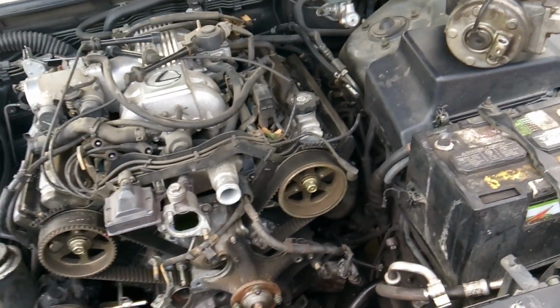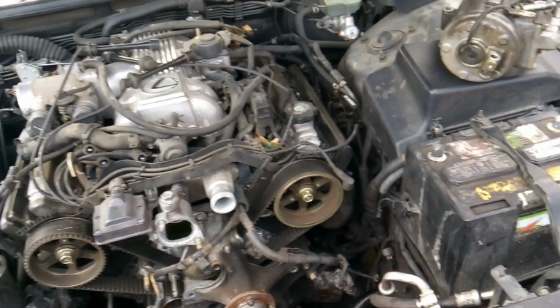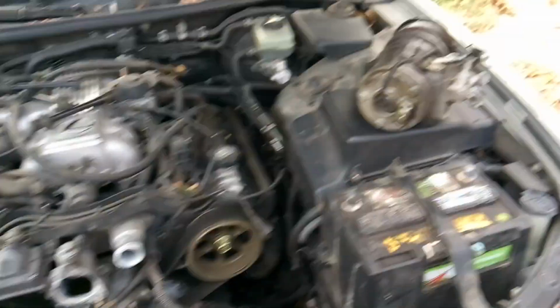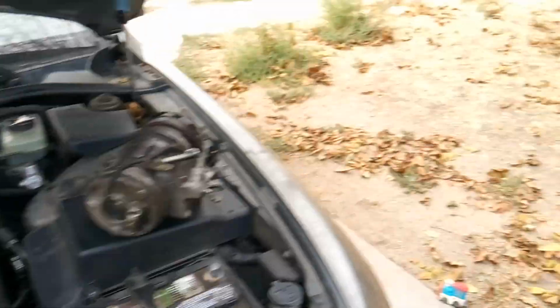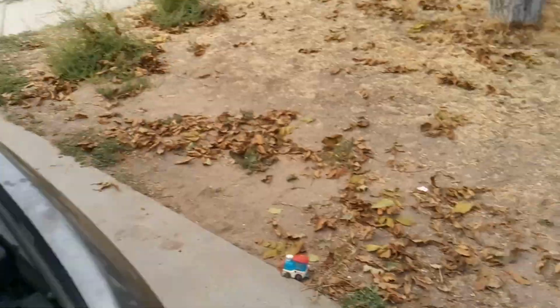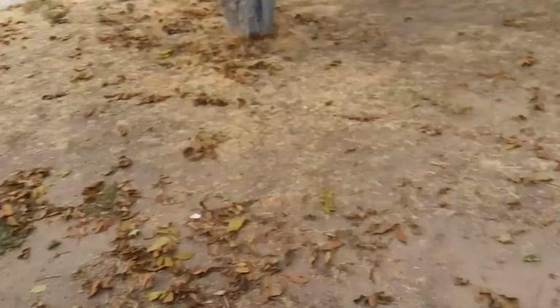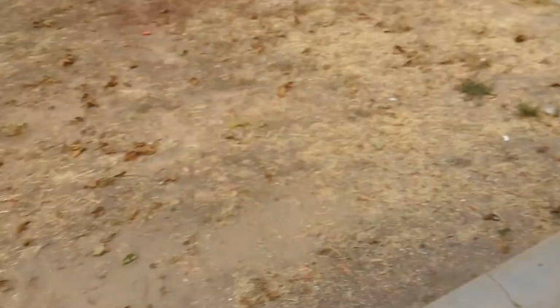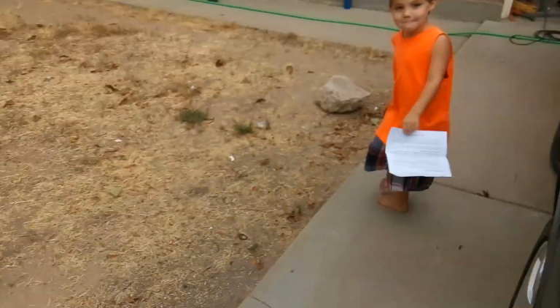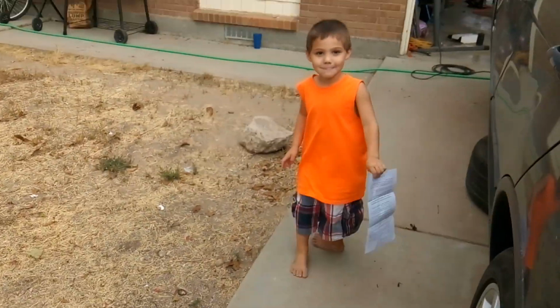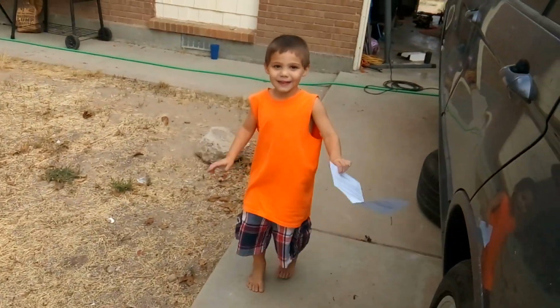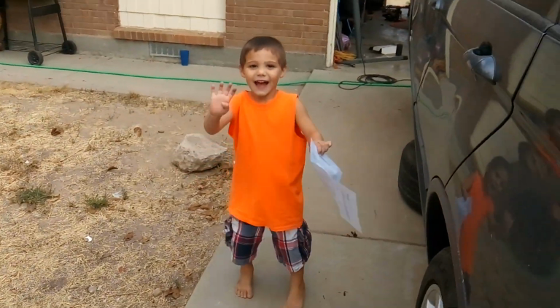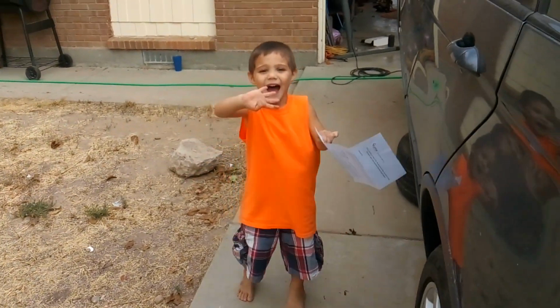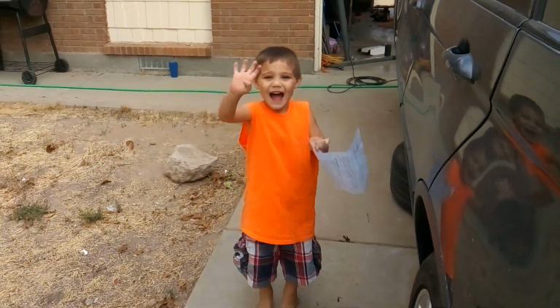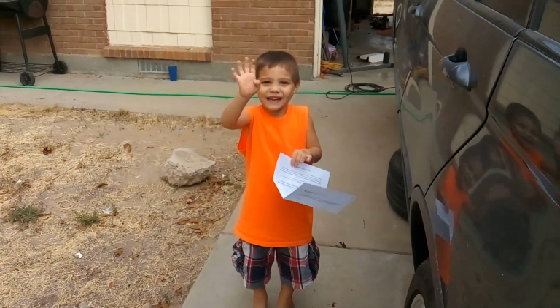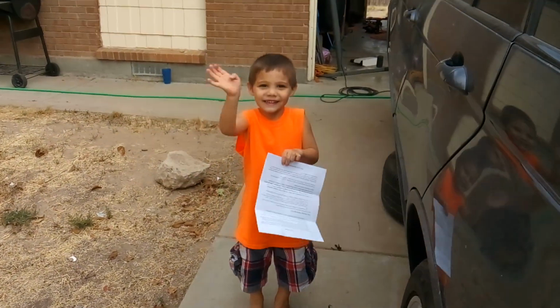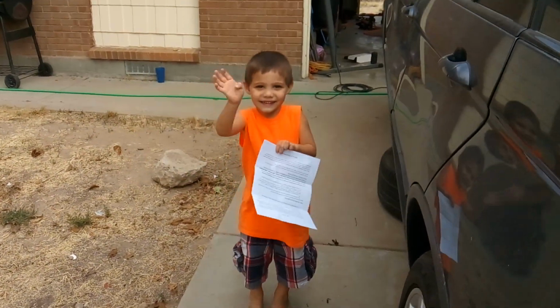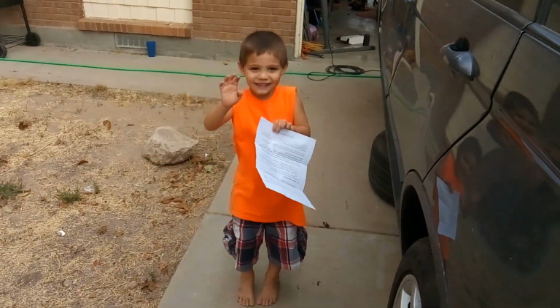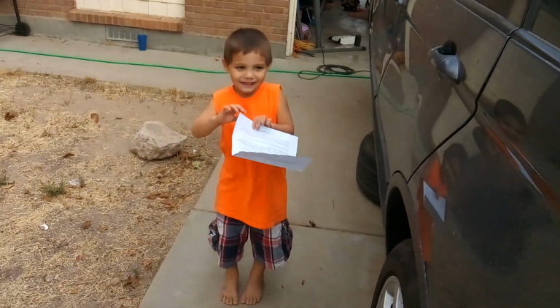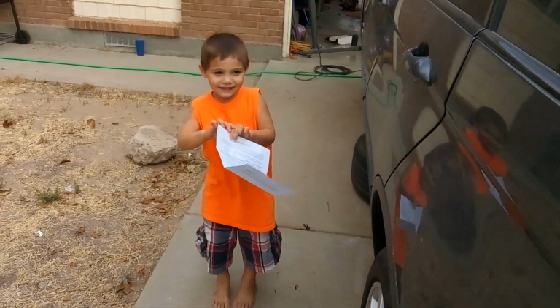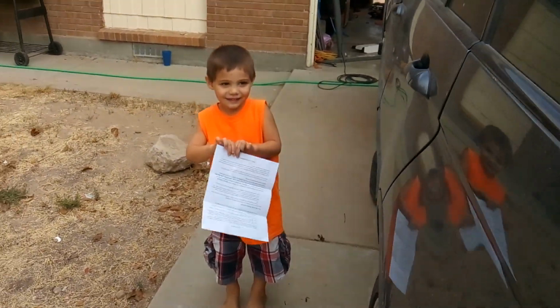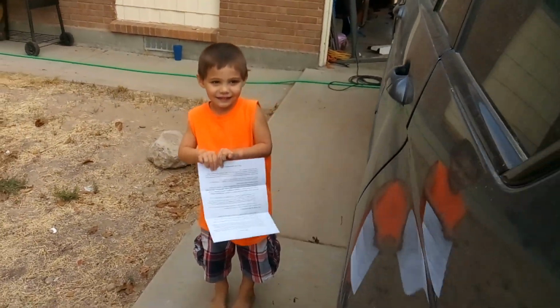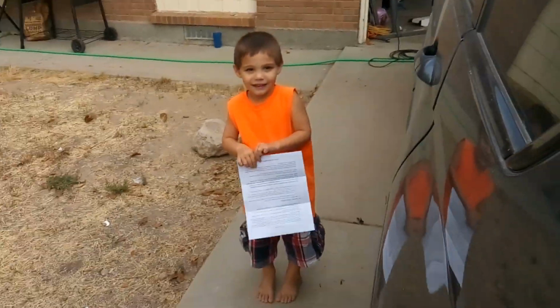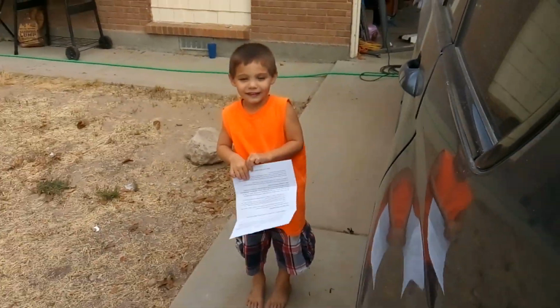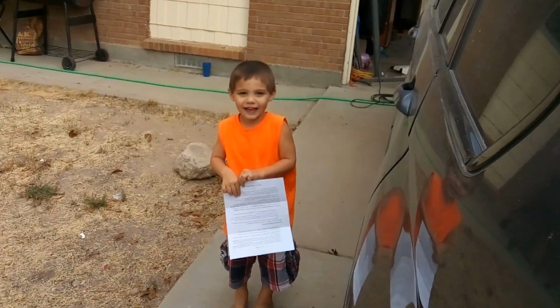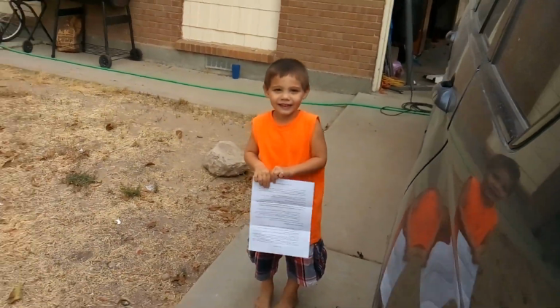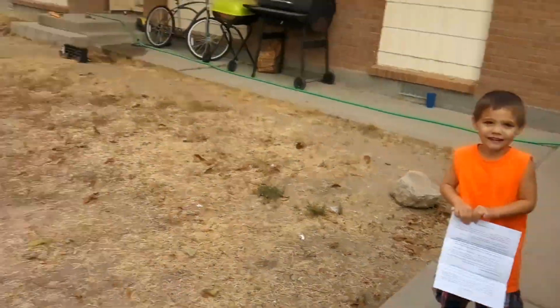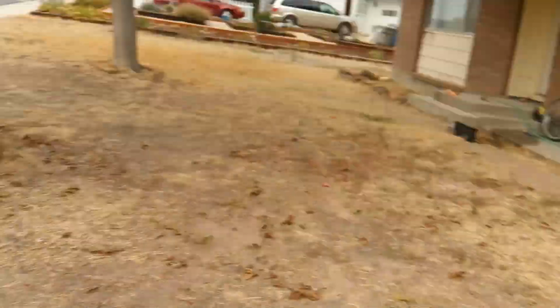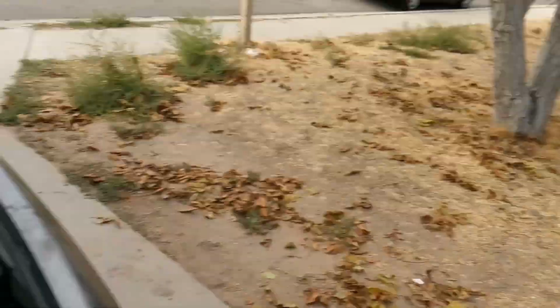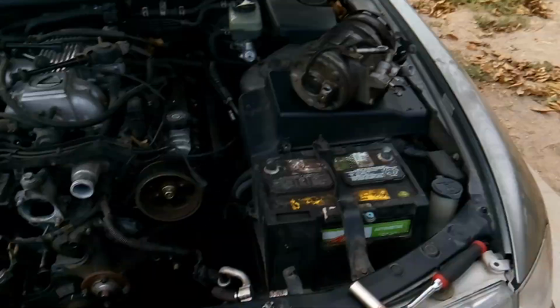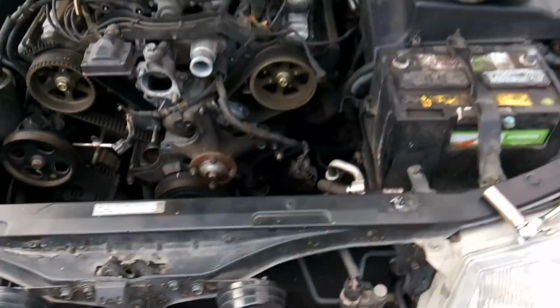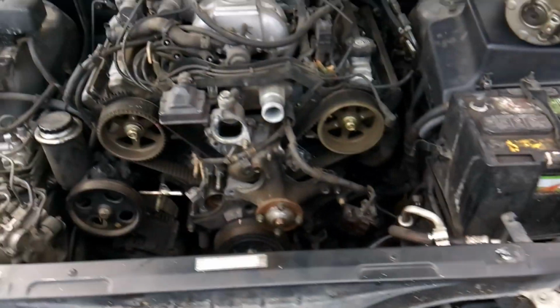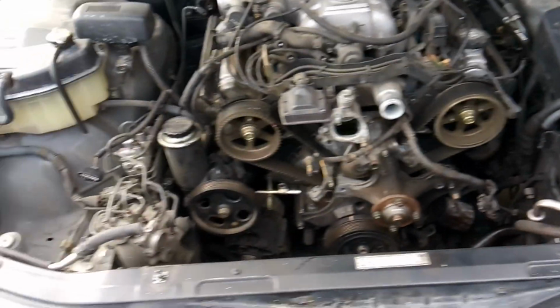Say hi, kiddo. Hi! Alright man, I'm going to go to work, okay? Okay! Alright, there we go.